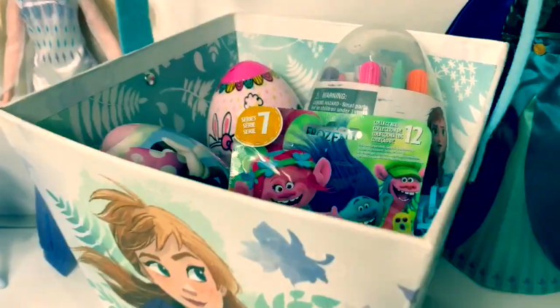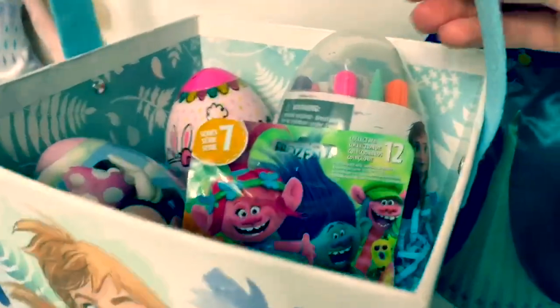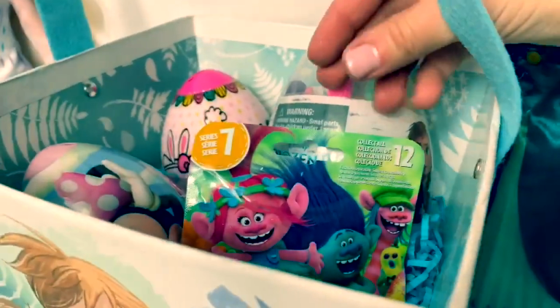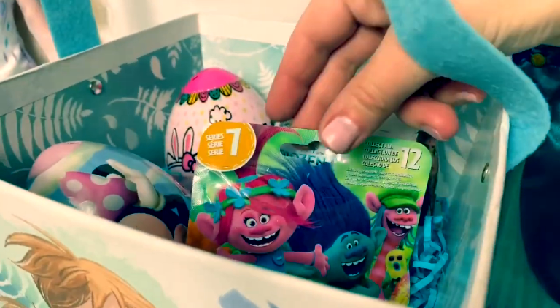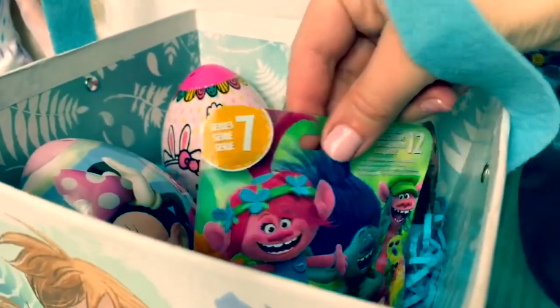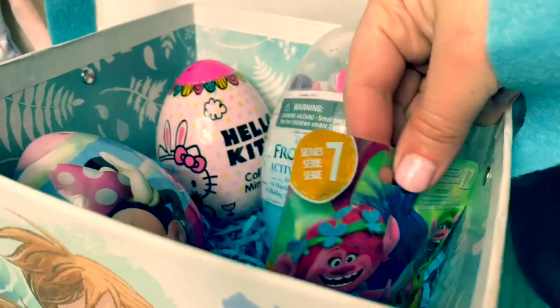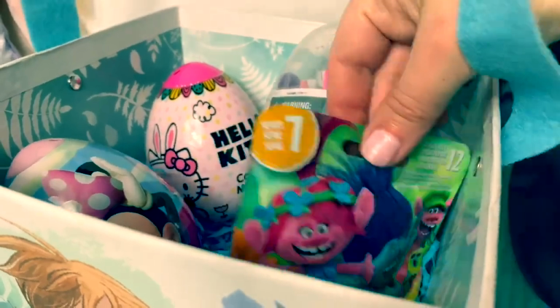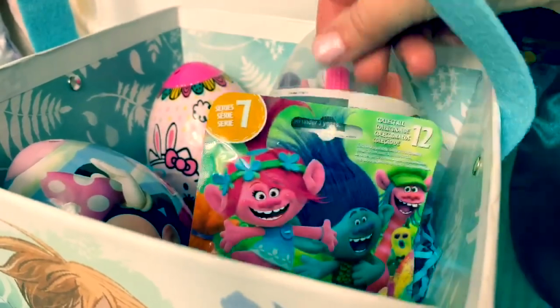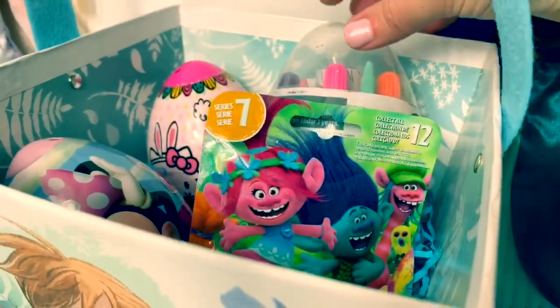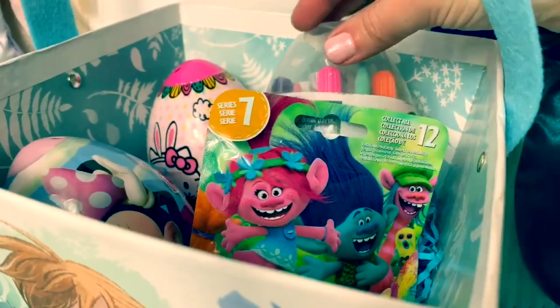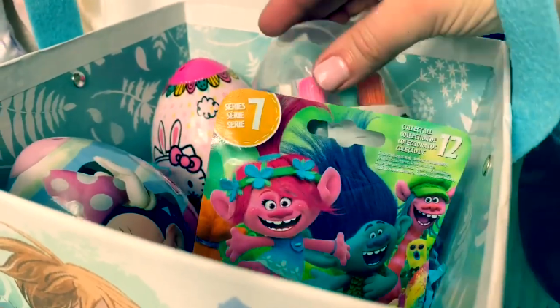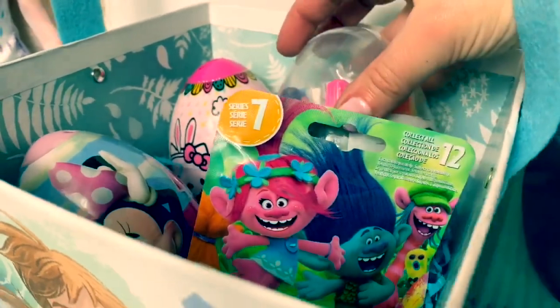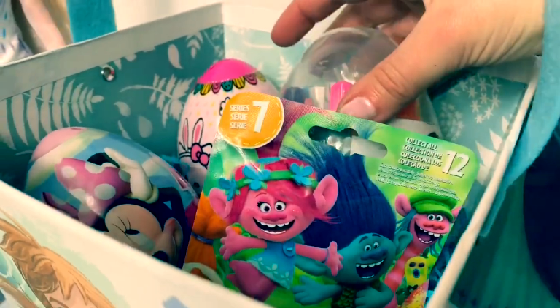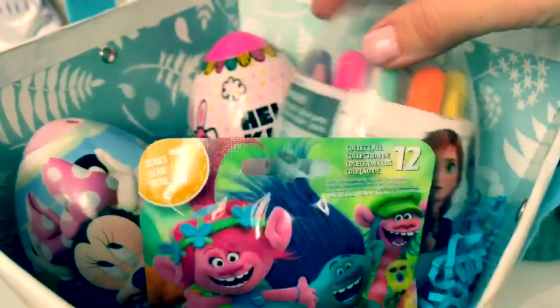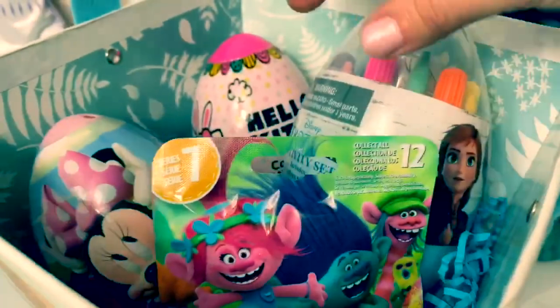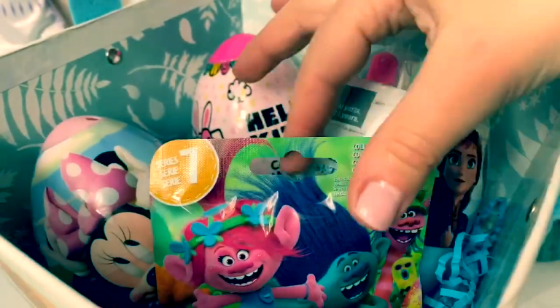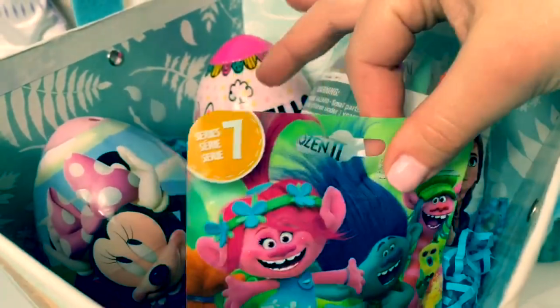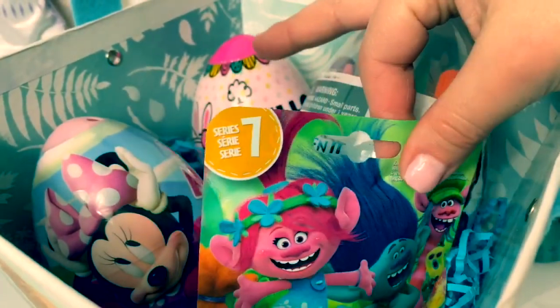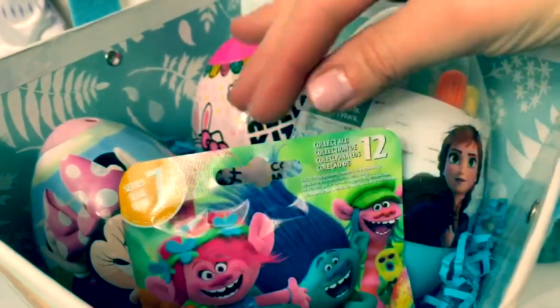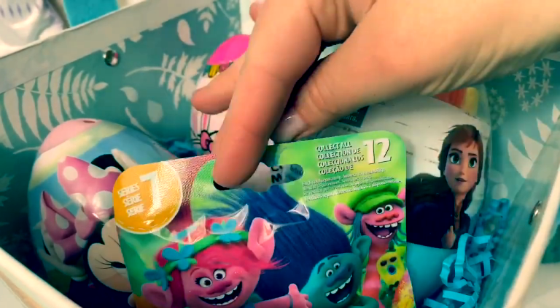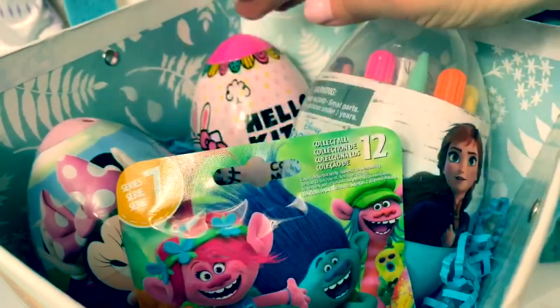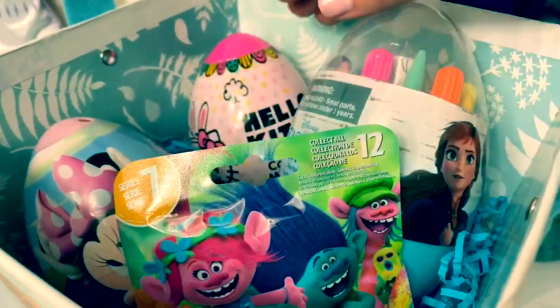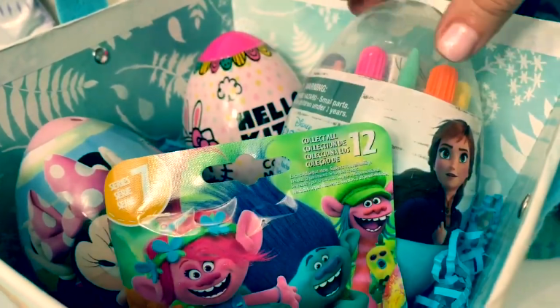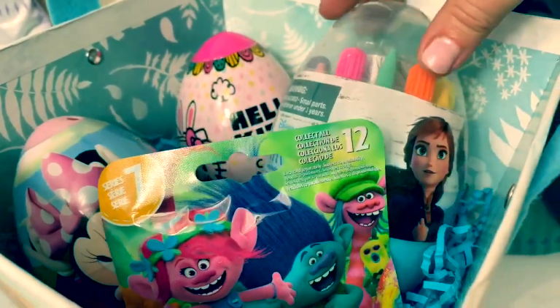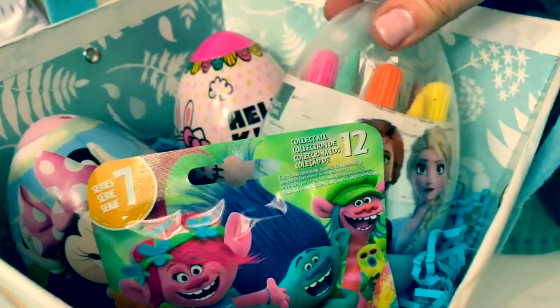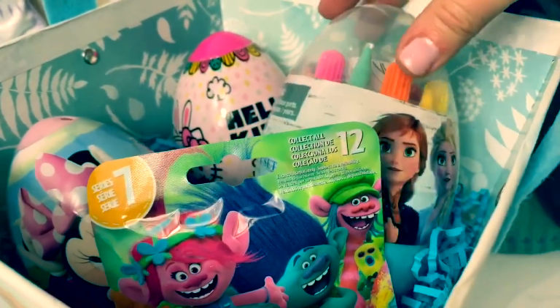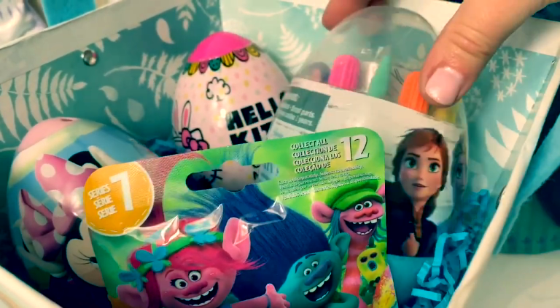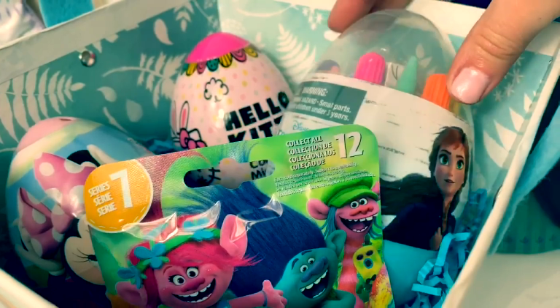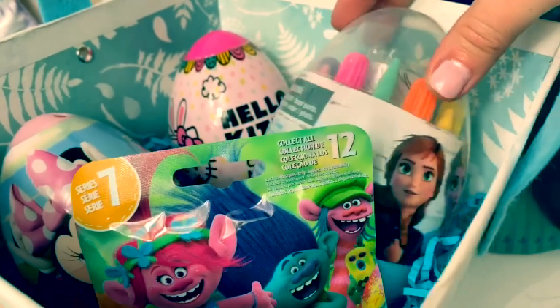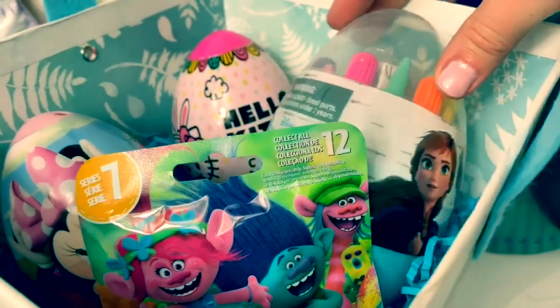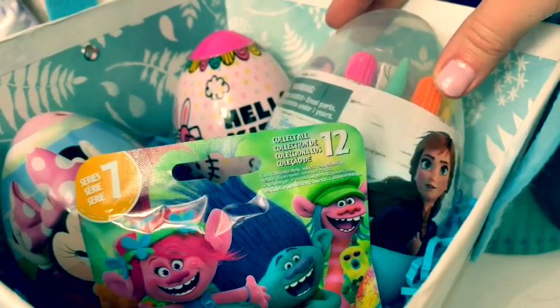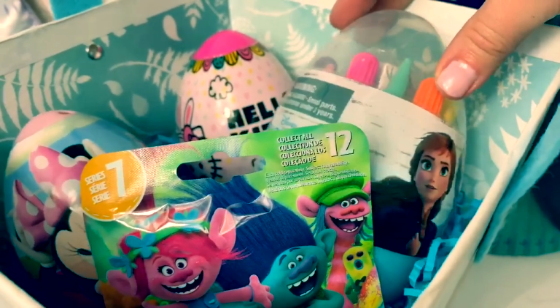Look at all these fun surprises. We have Trolls, Minnie Mouse, Hello Kitty and Frozen 2.